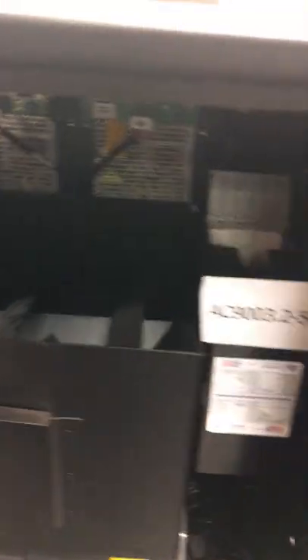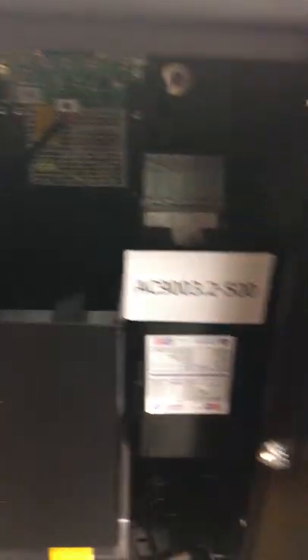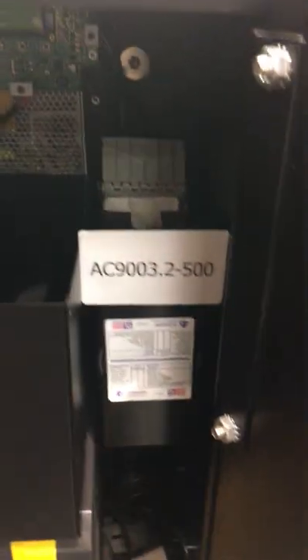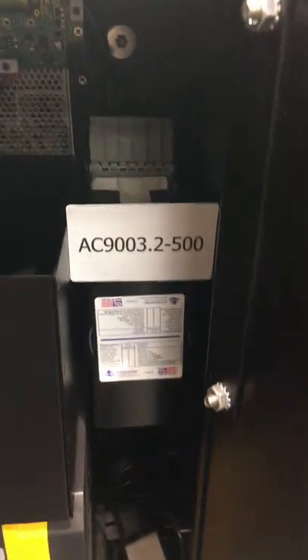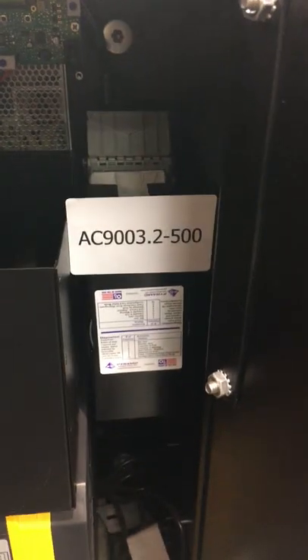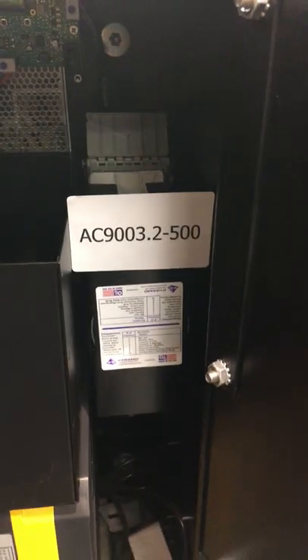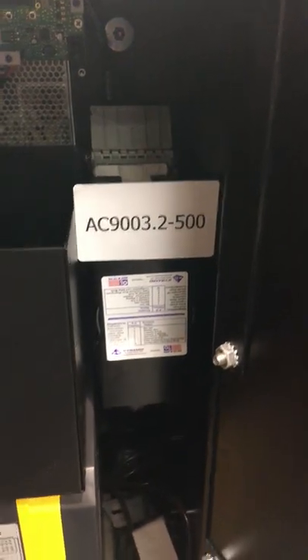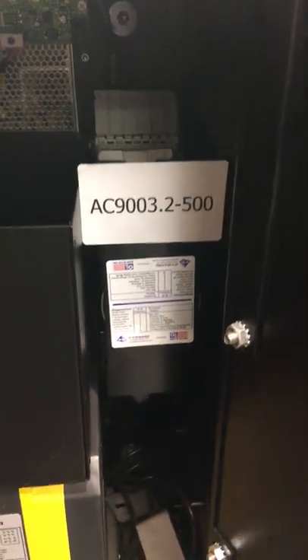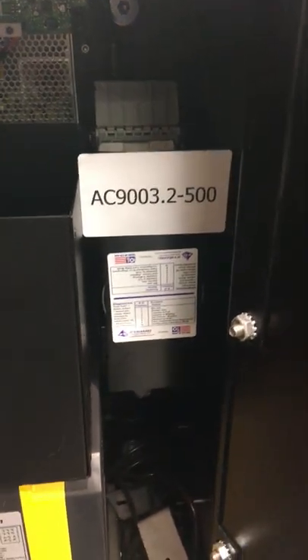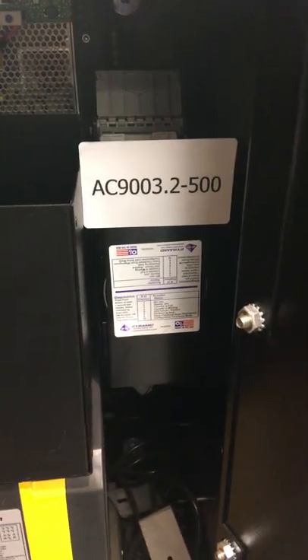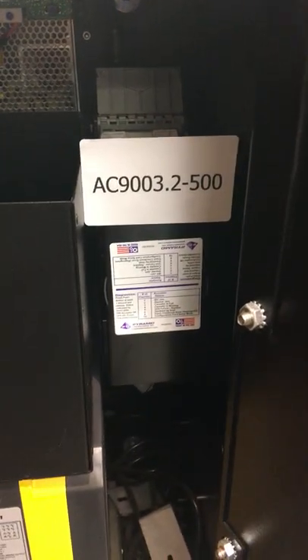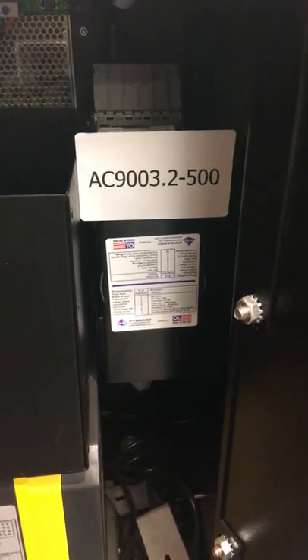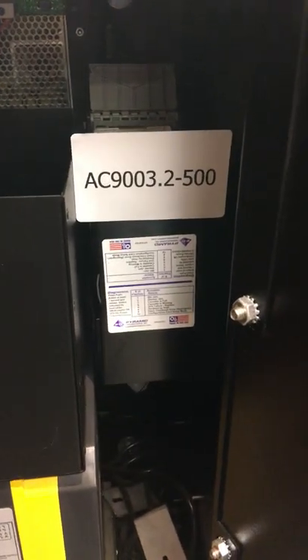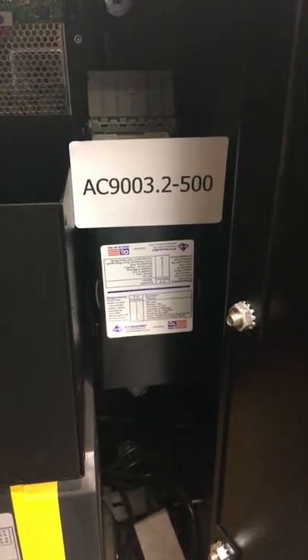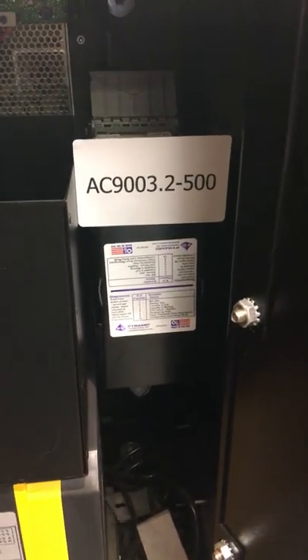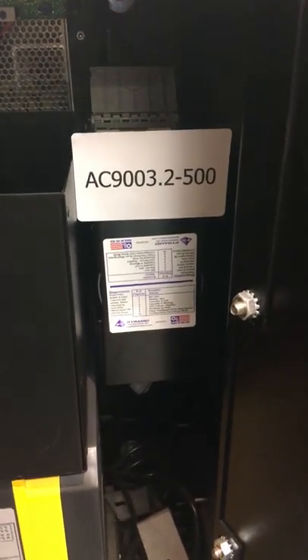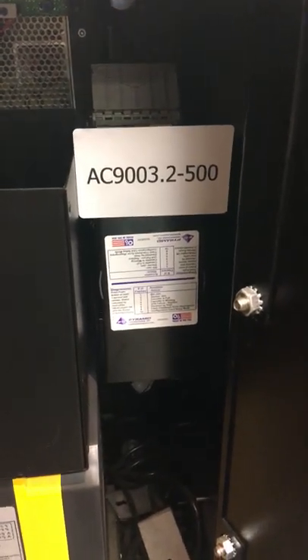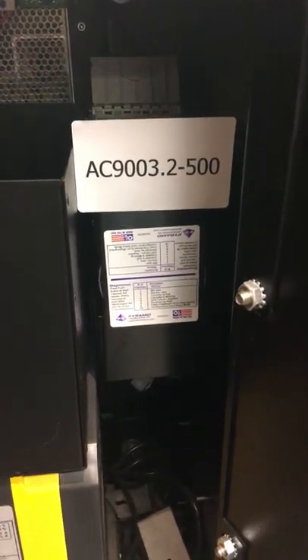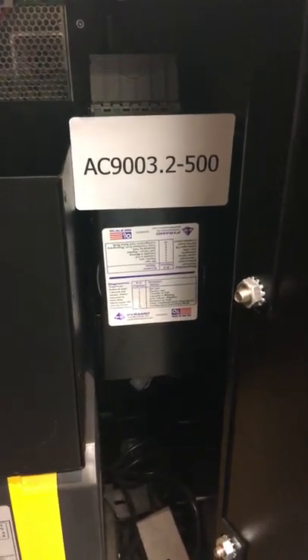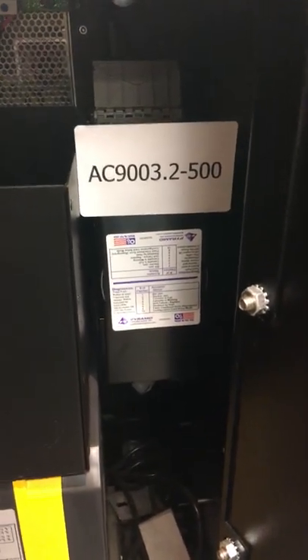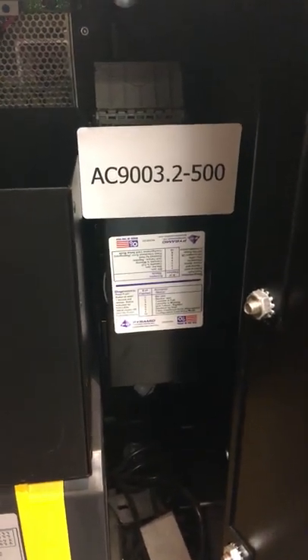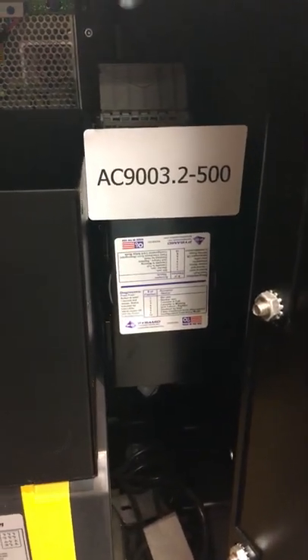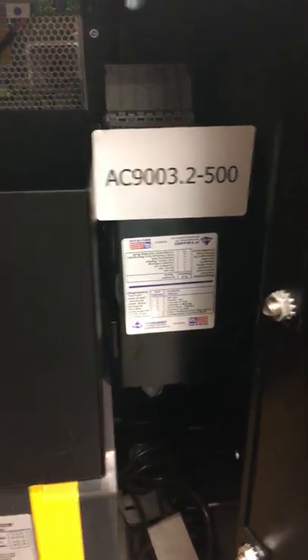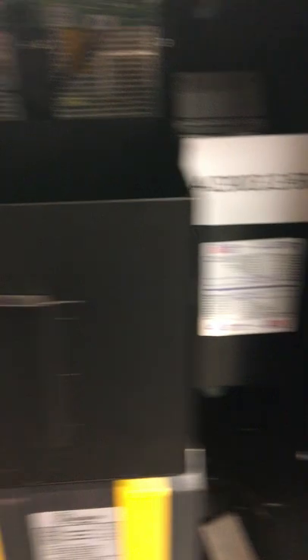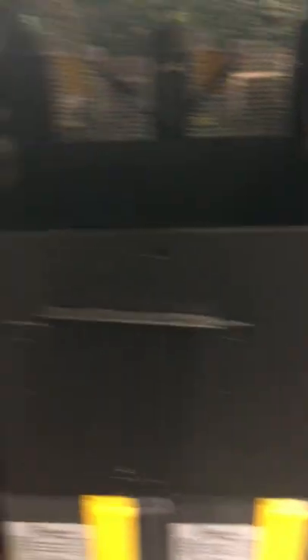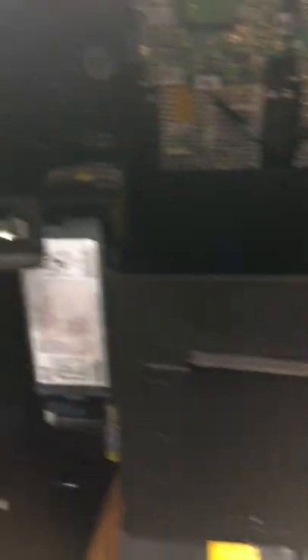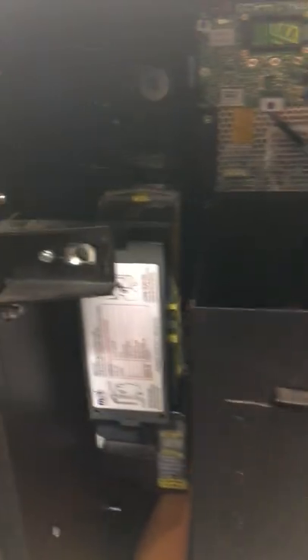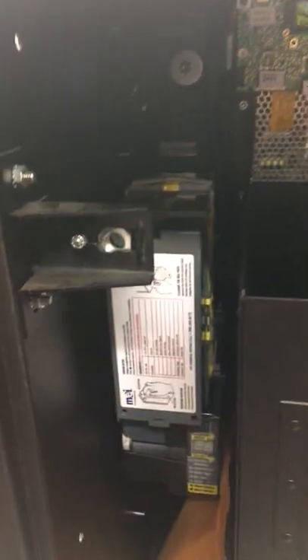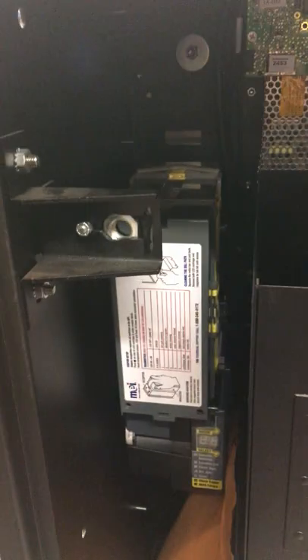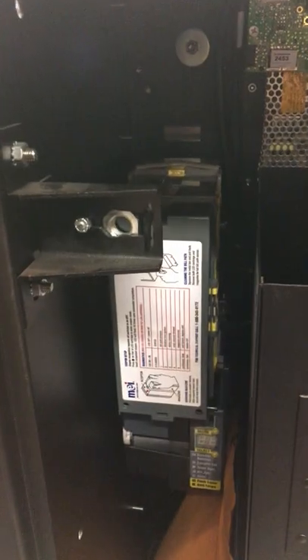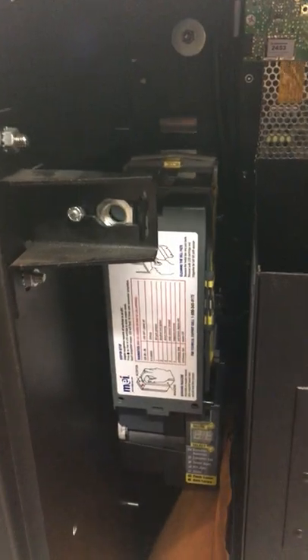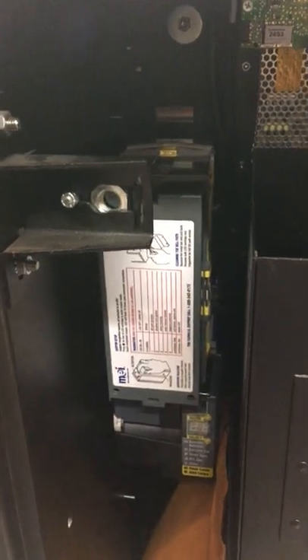It also has two validators, one on each side — one there and one right there.